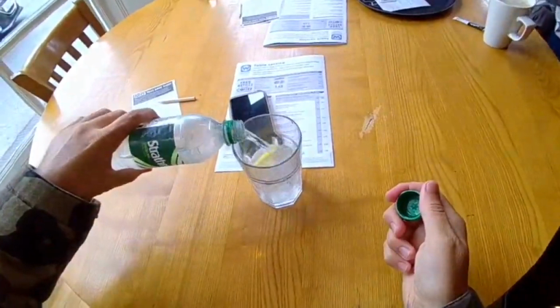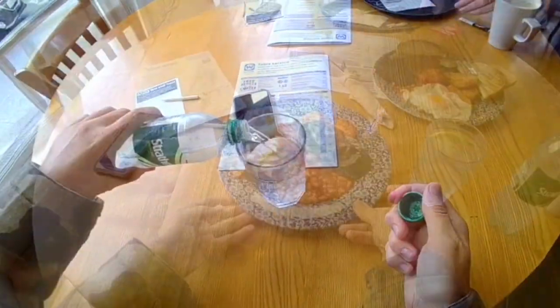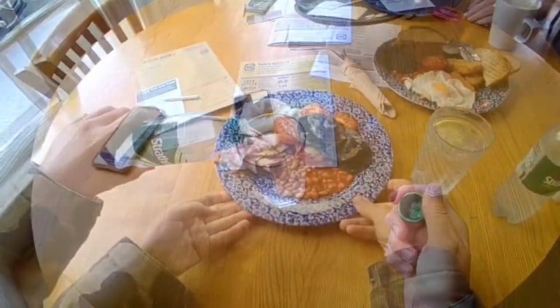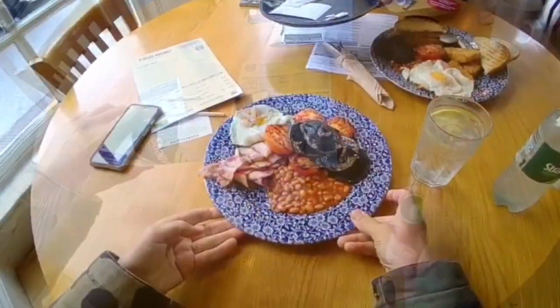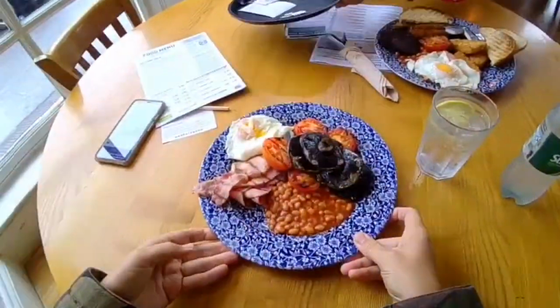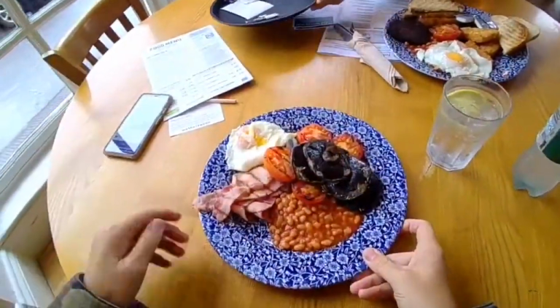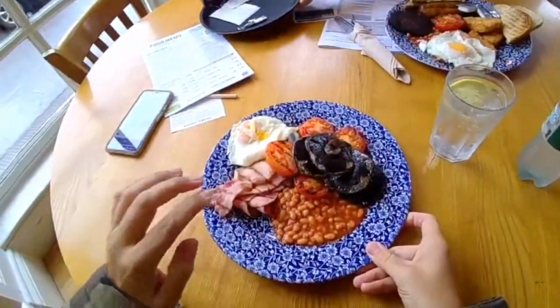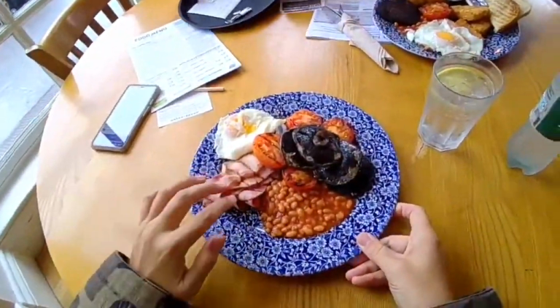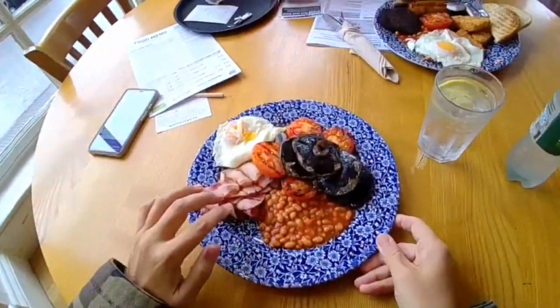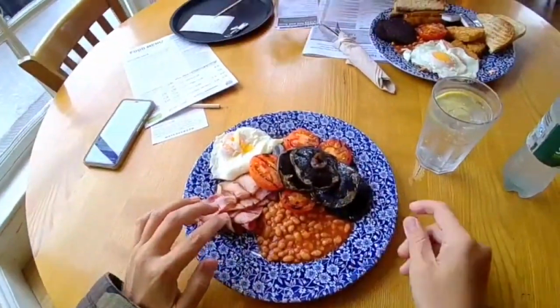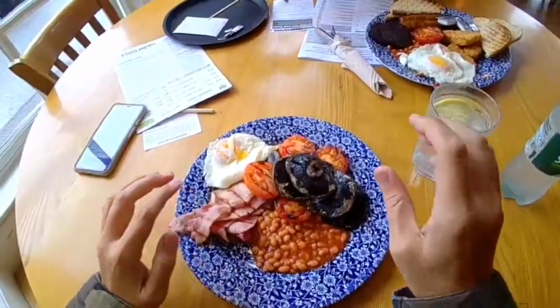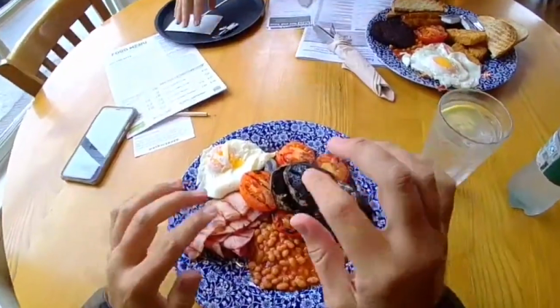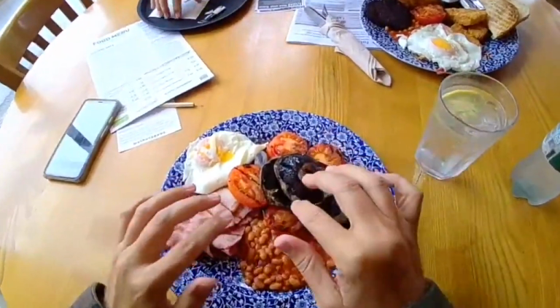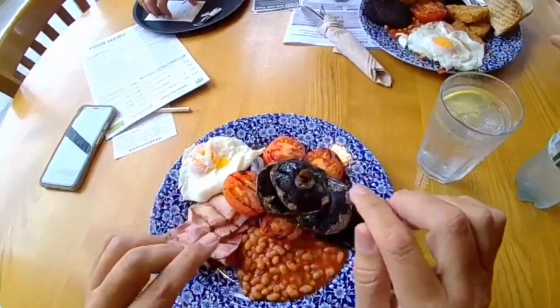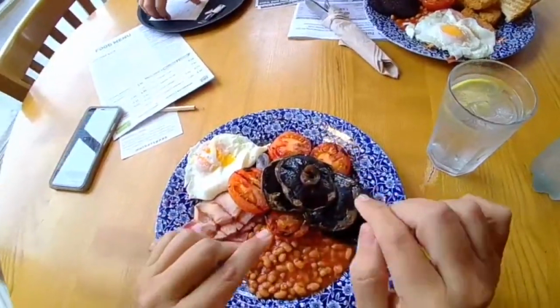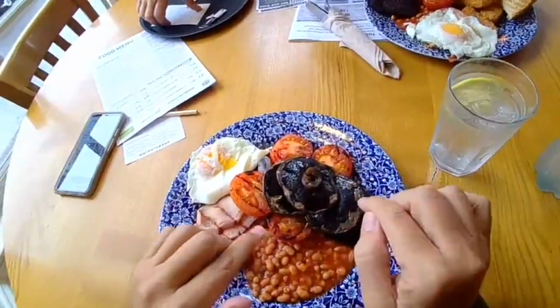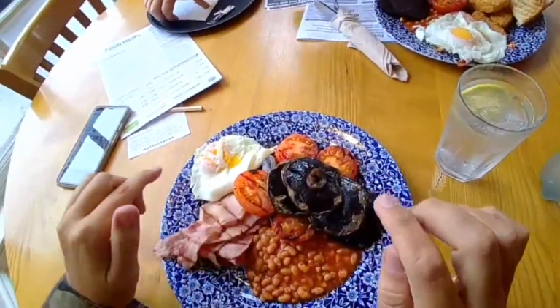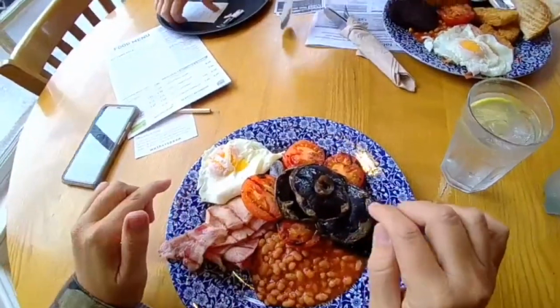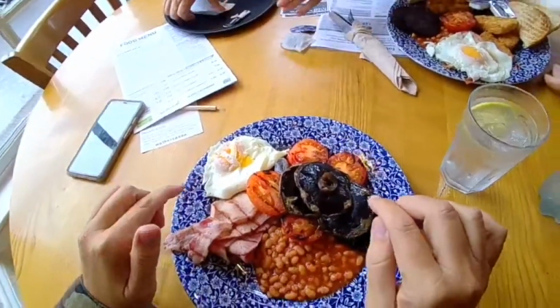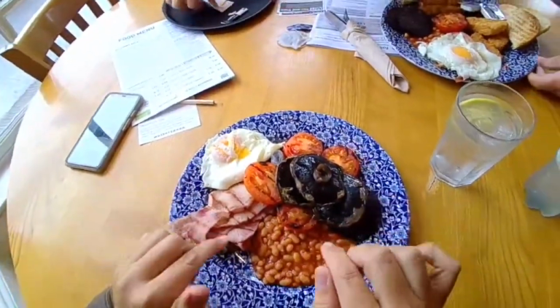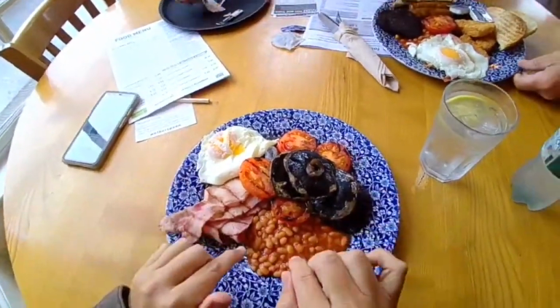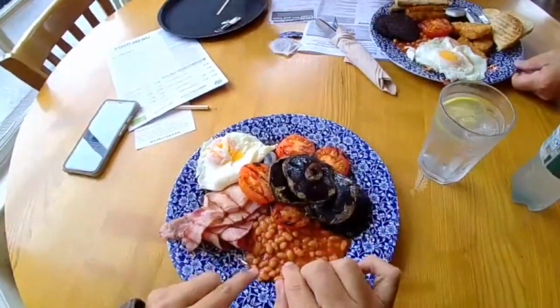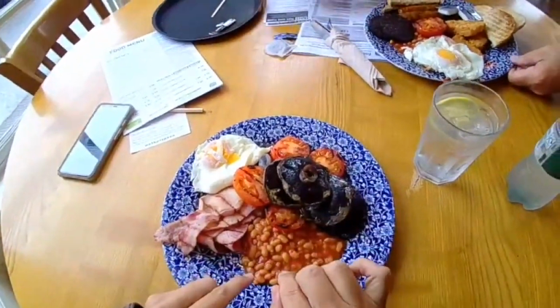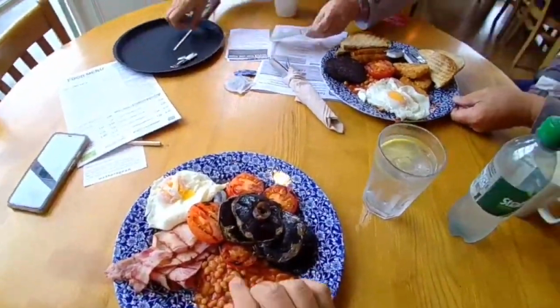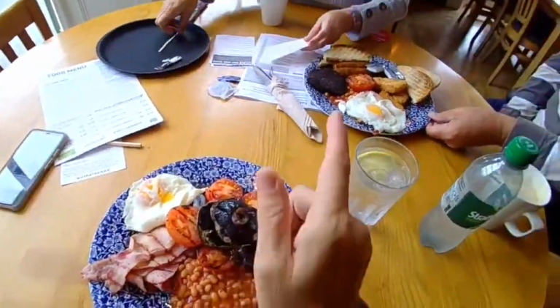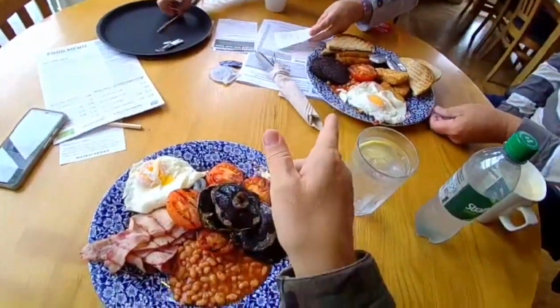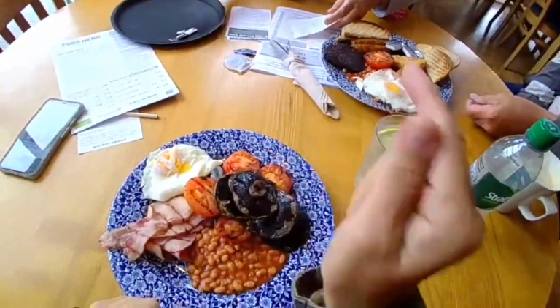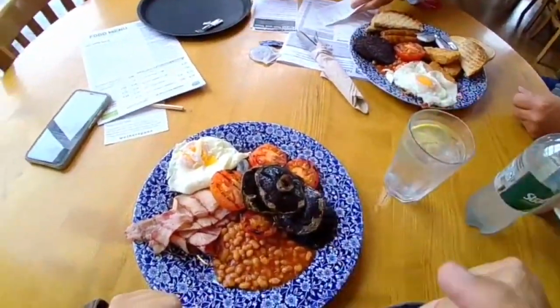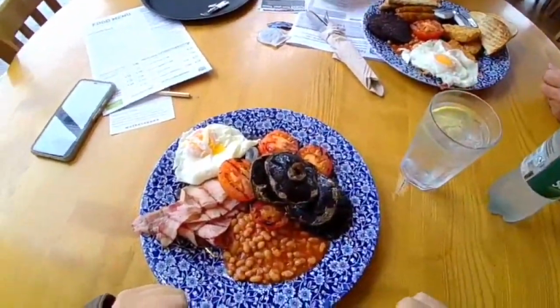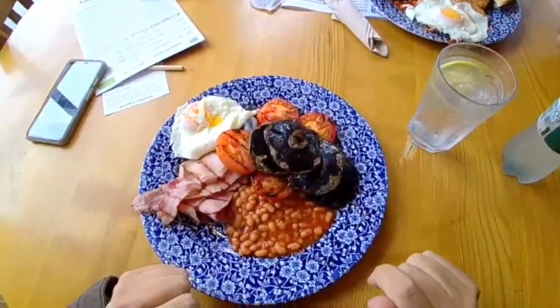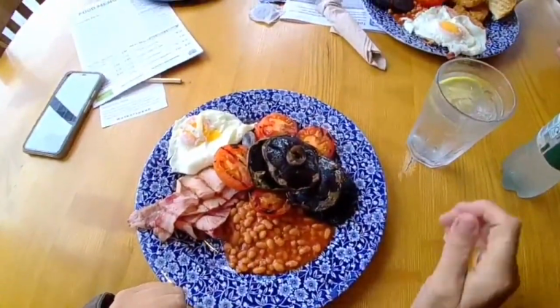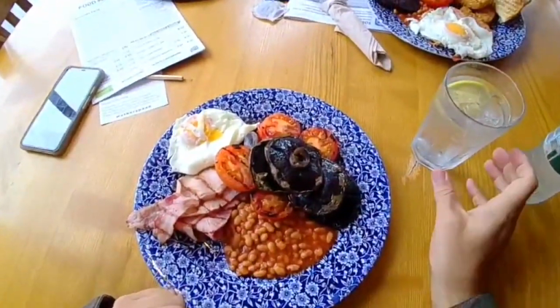So here it is. We've got bacon, tomatoes, mushrooms and eggs. As I said, I'm going to get rid of the beans onto a separate plate.